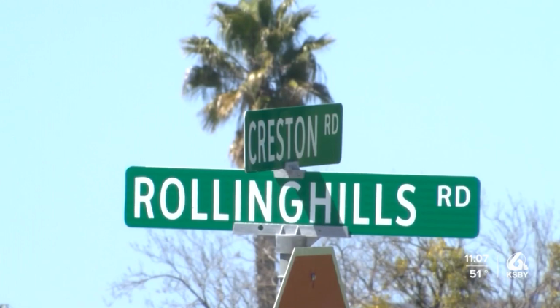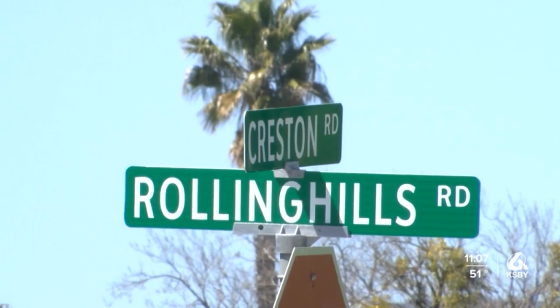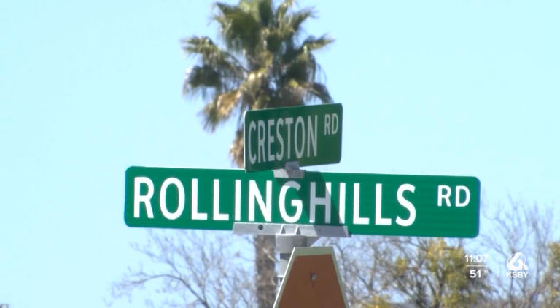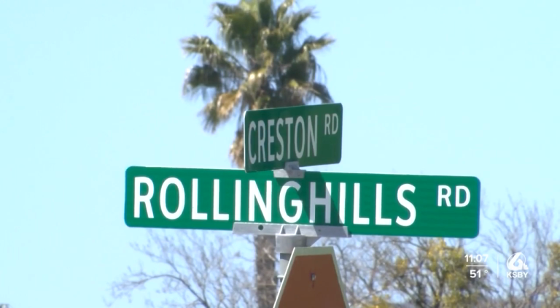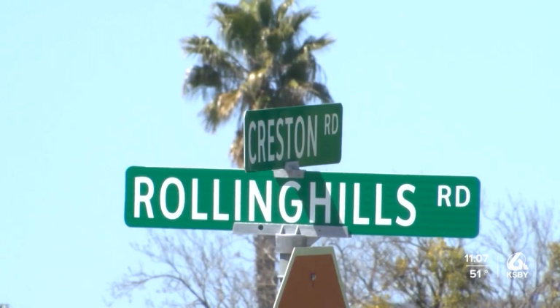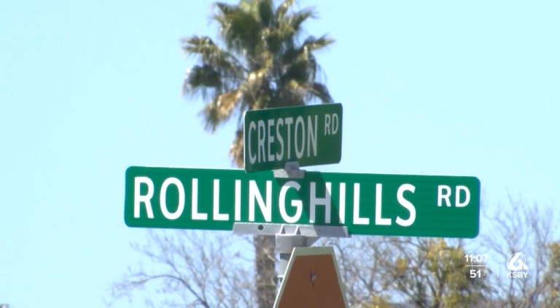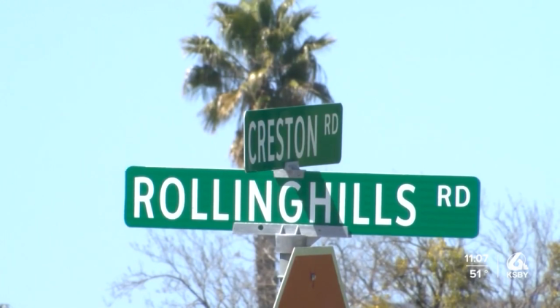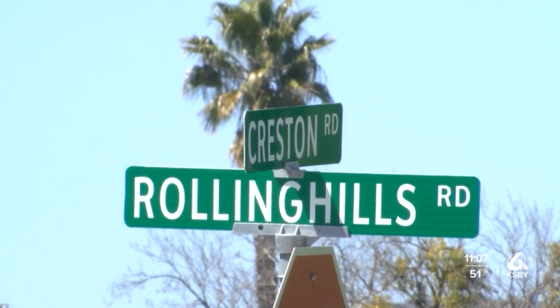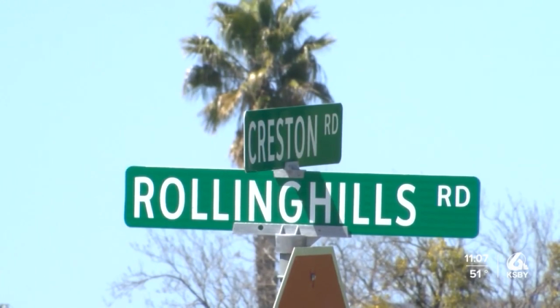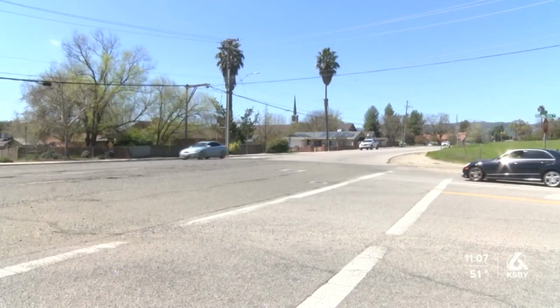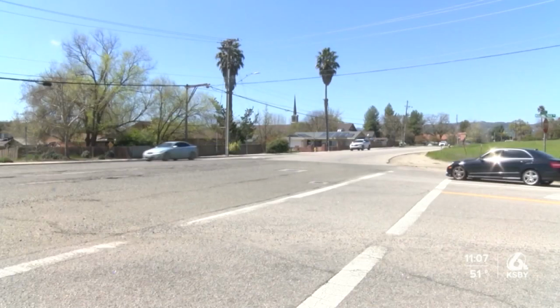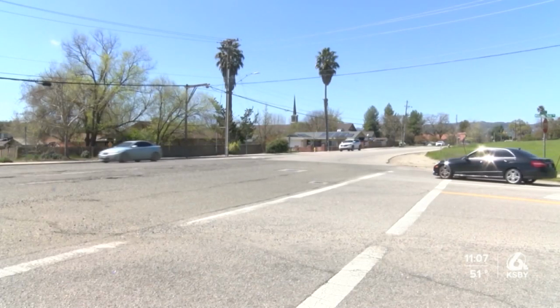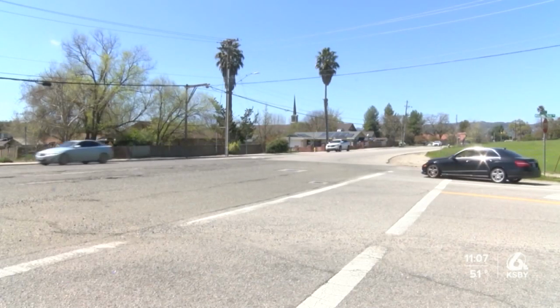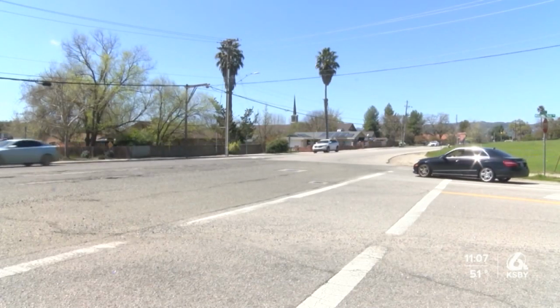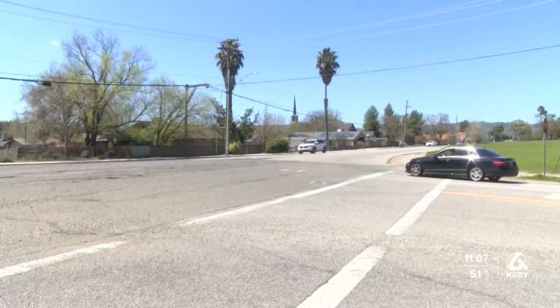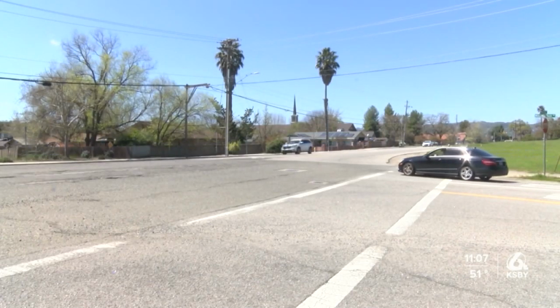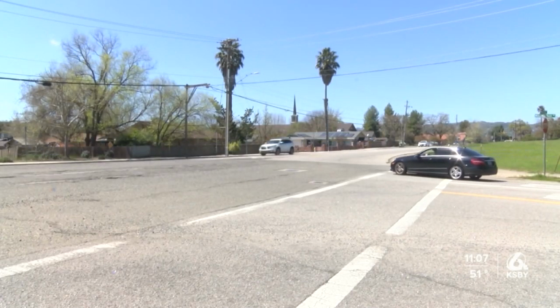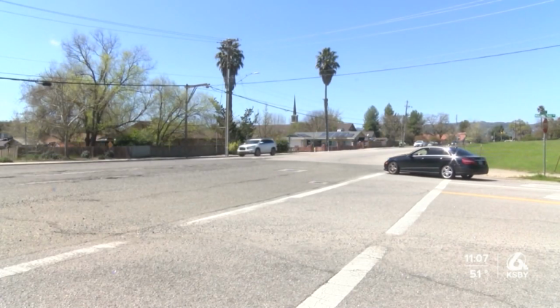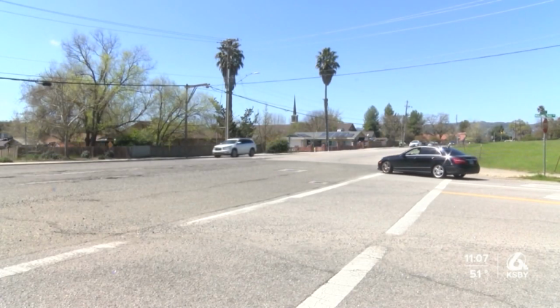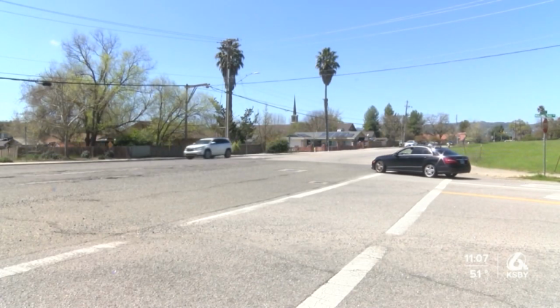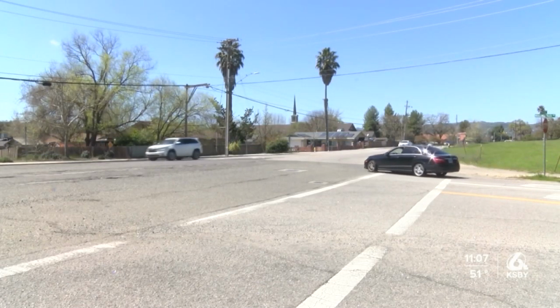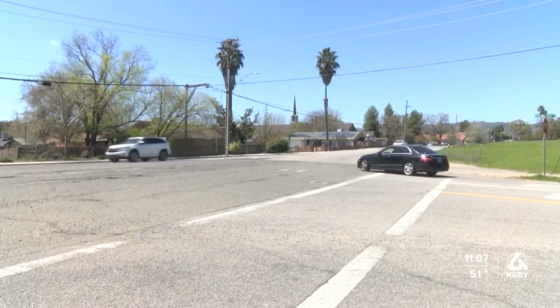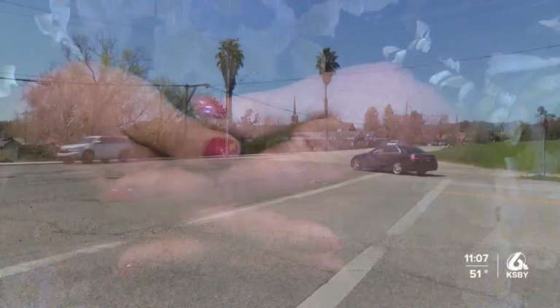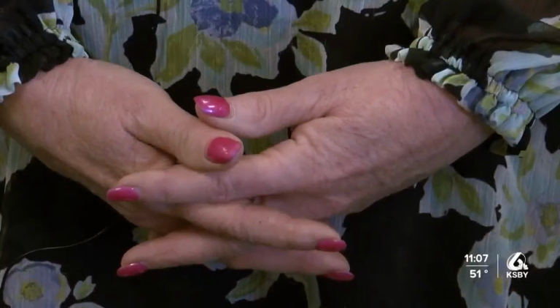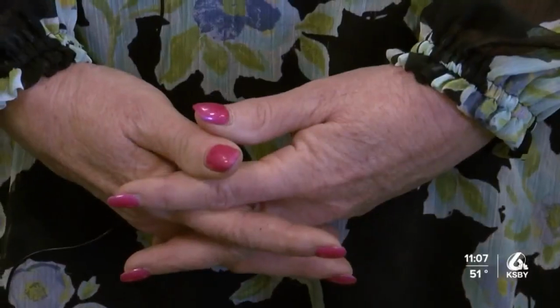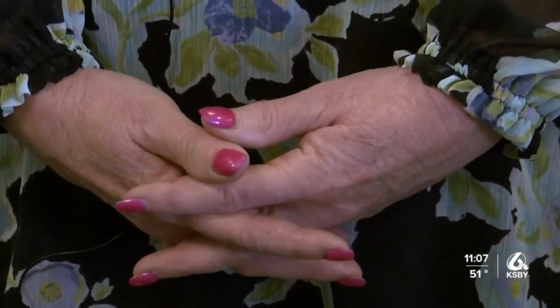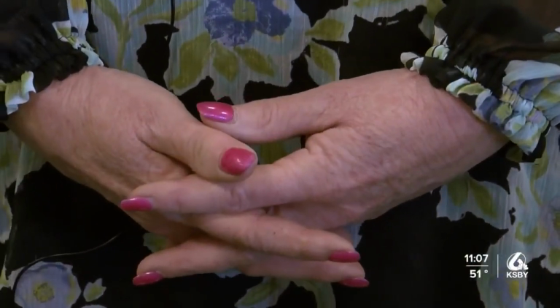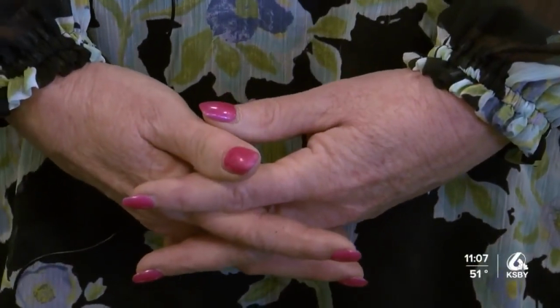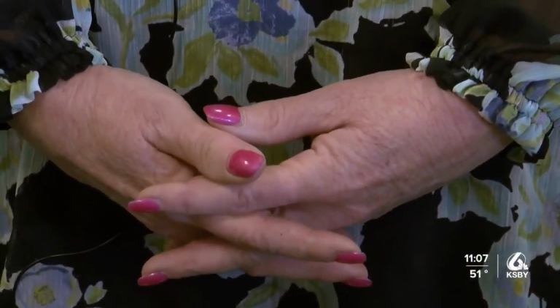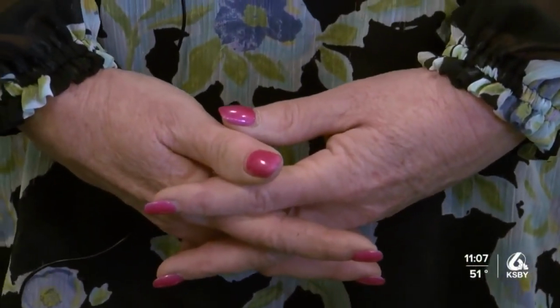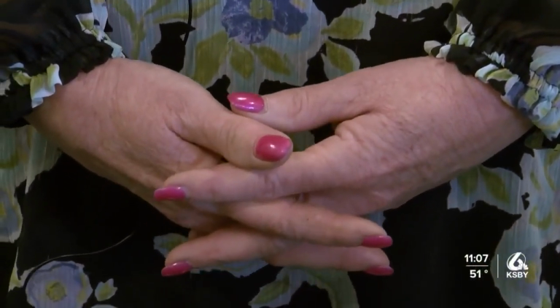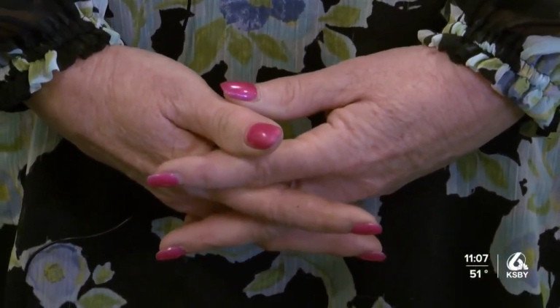A roundabout will also be placed at Rolling Hills and Creston Road. Traffic gets pretty bad on Creston Road with all the schools lined up along there.